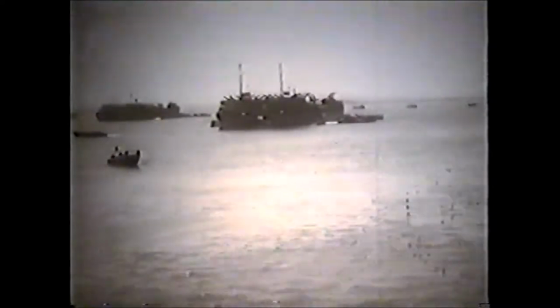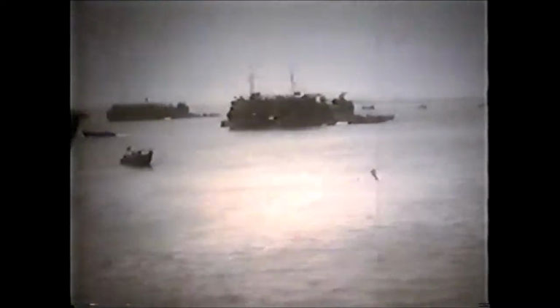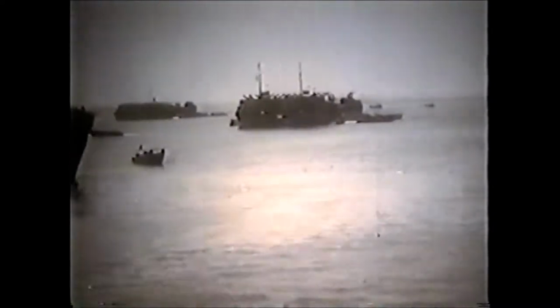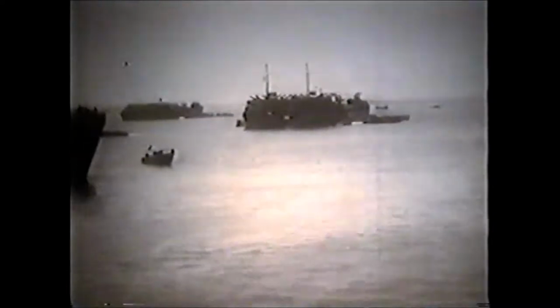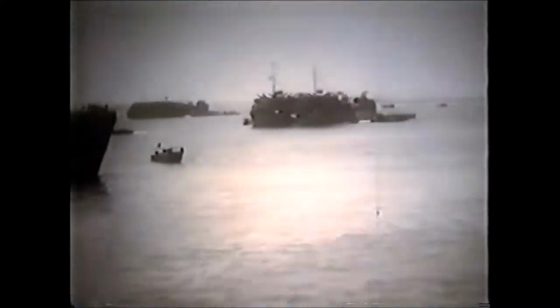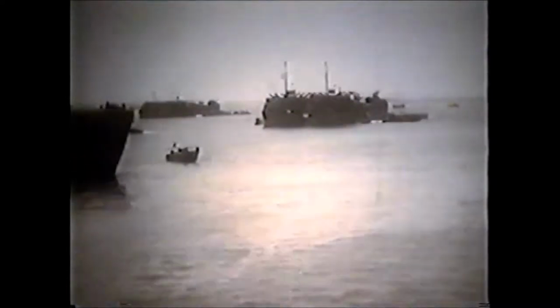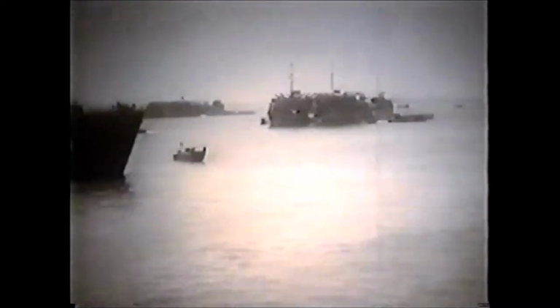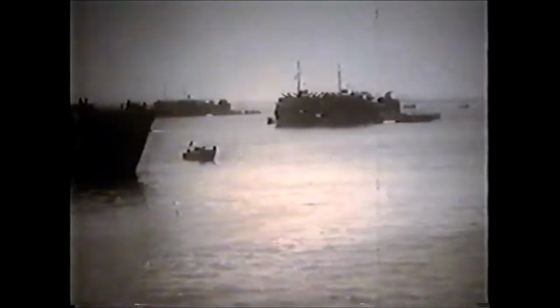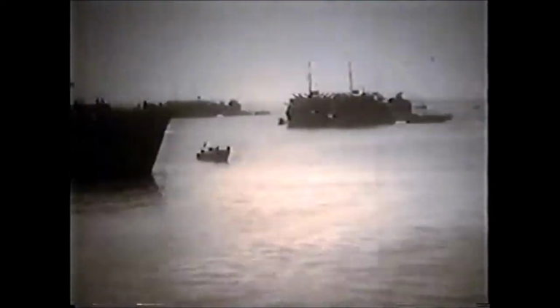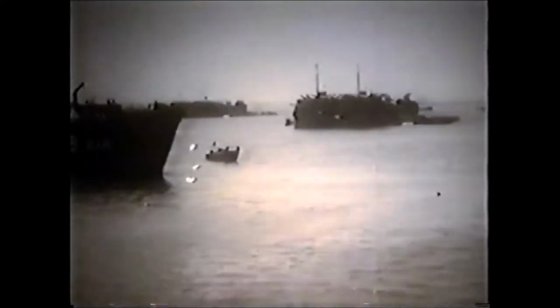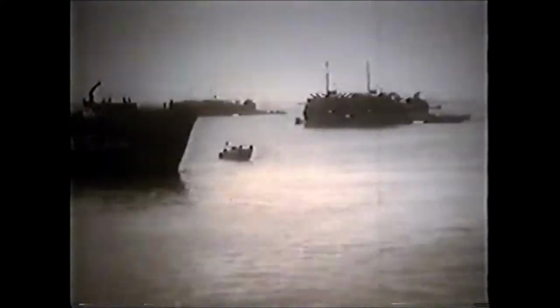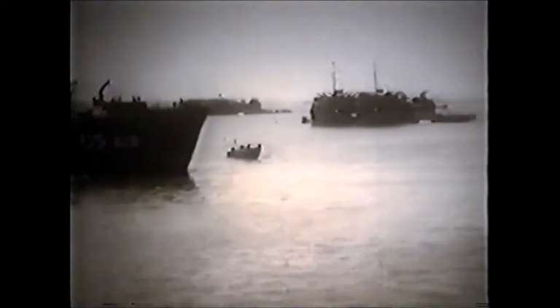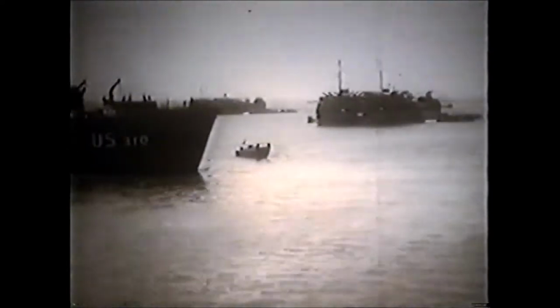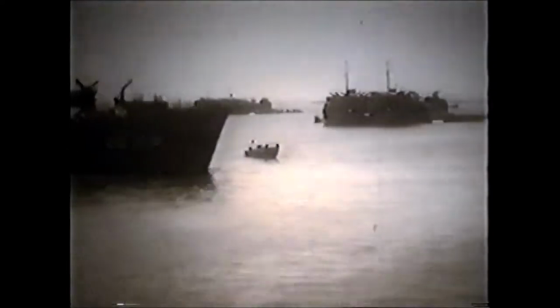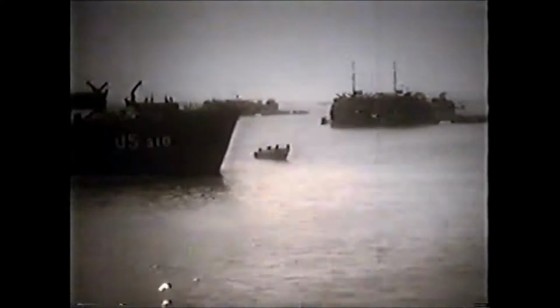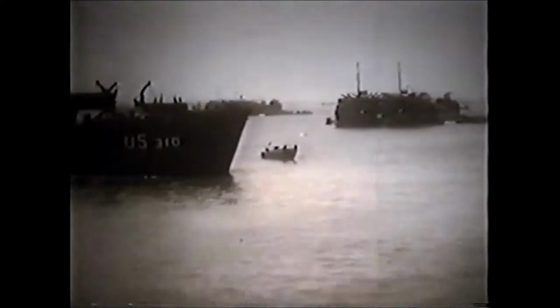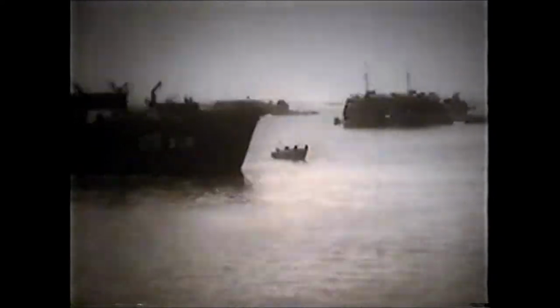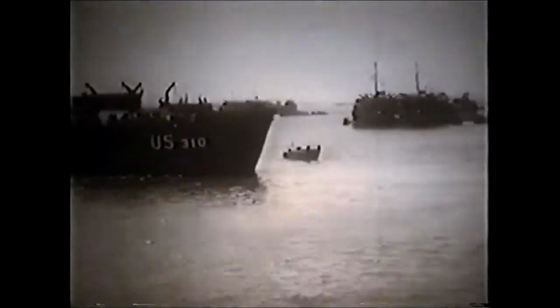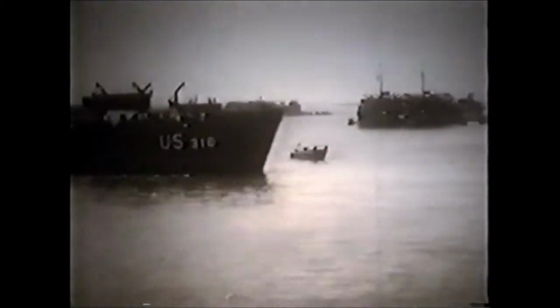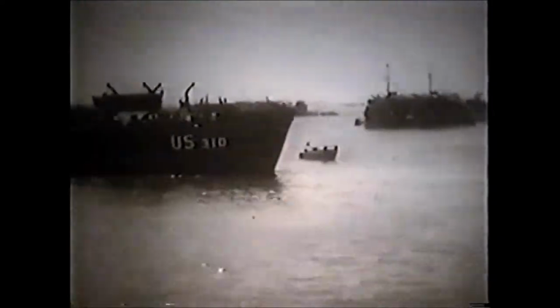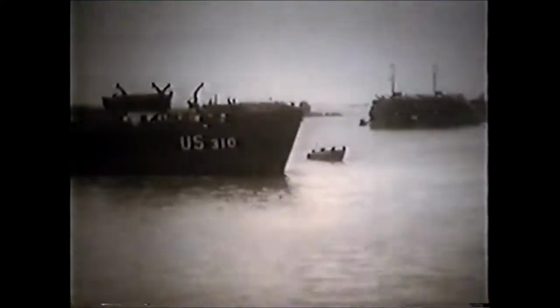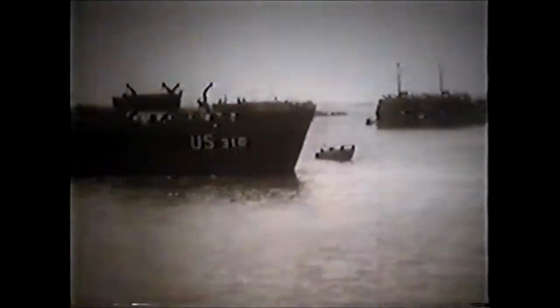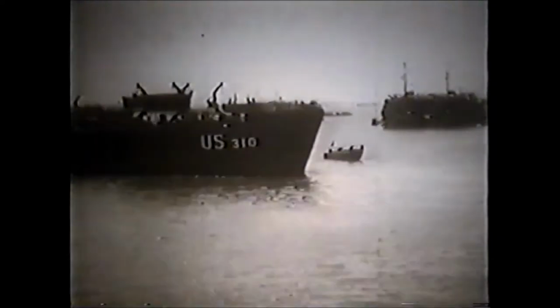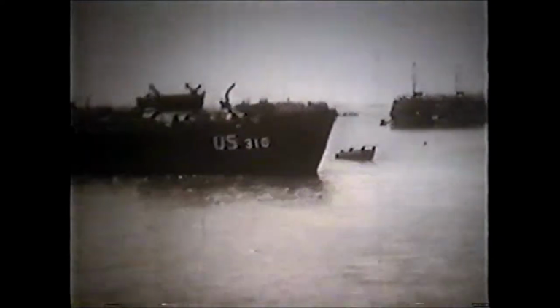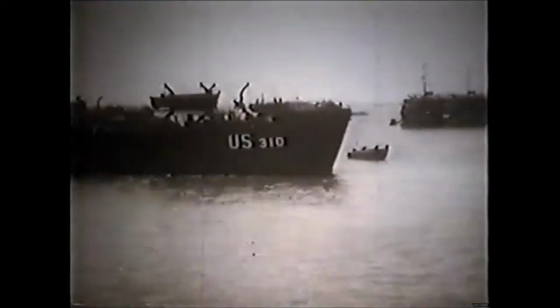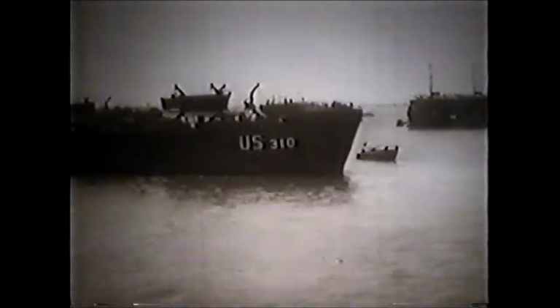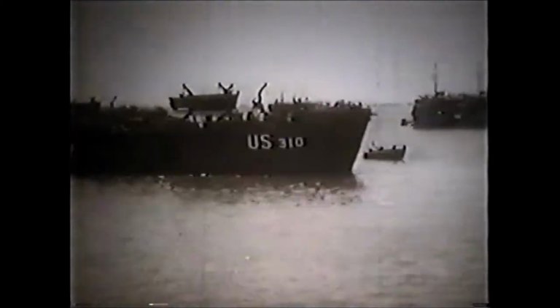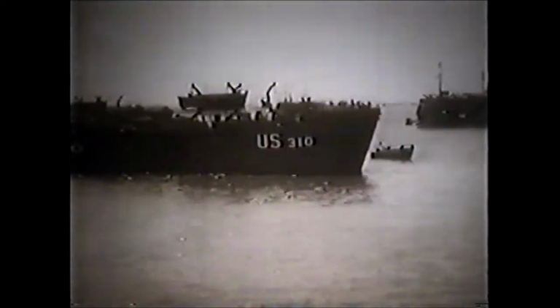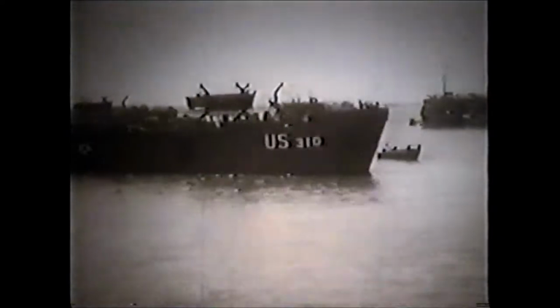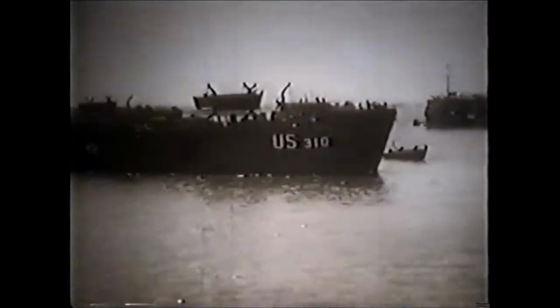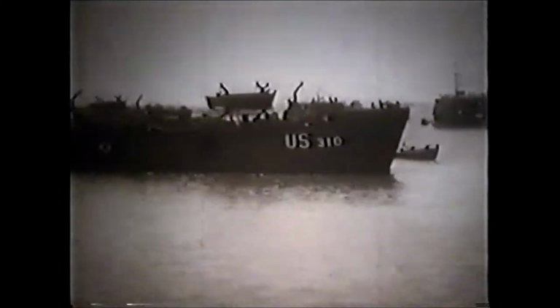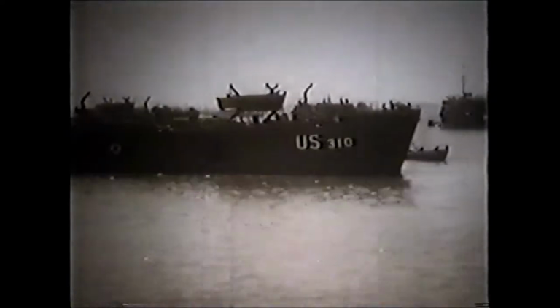D-Day. At an English harbor, vessels of all sizes are loaded, waiting for the signal that will start them on the trip to Normandy.